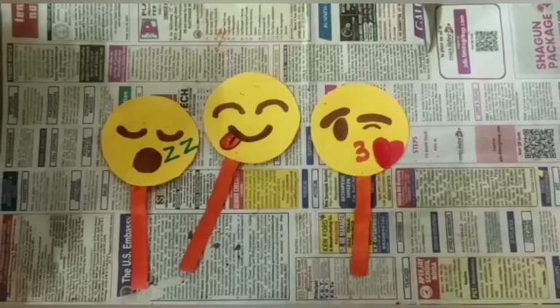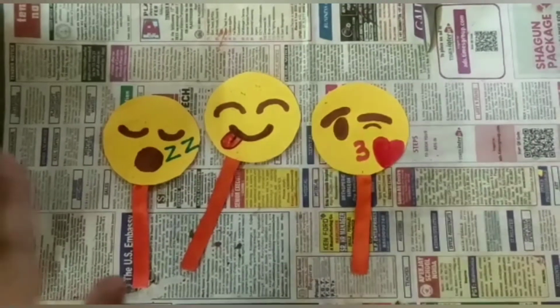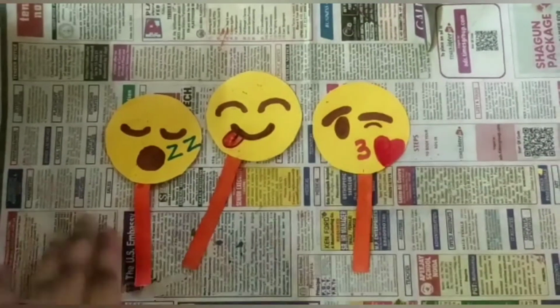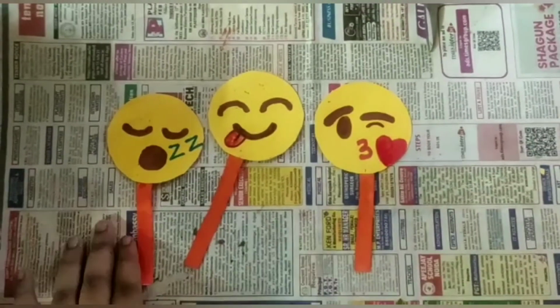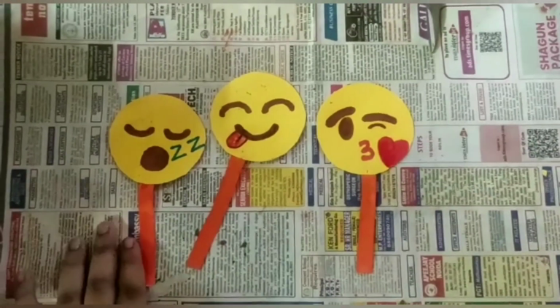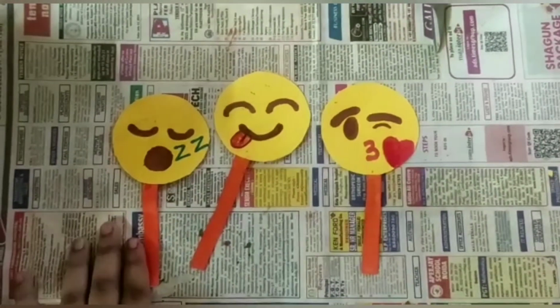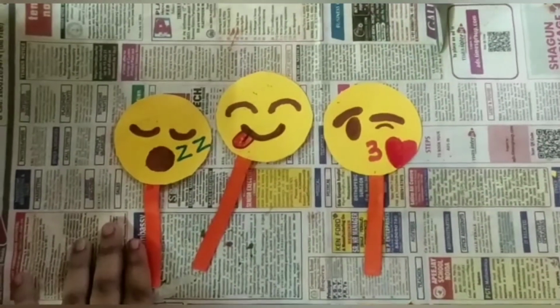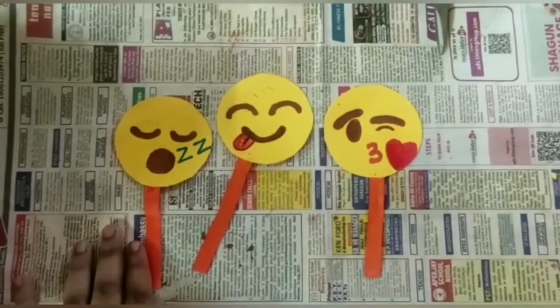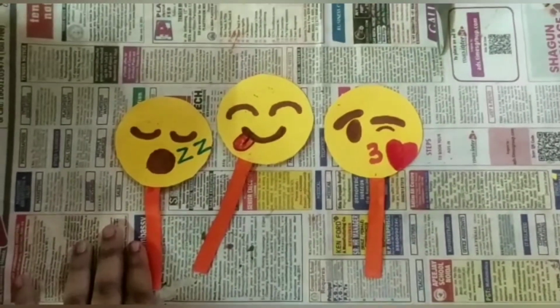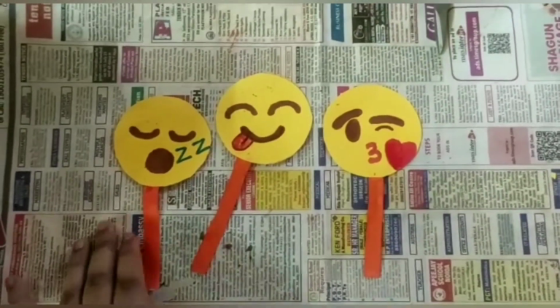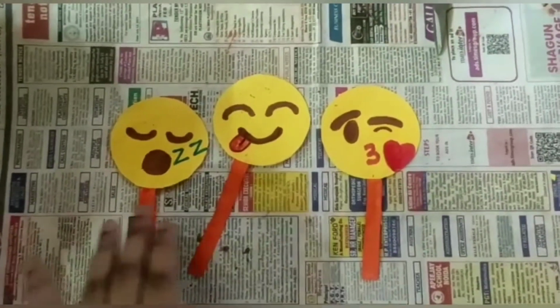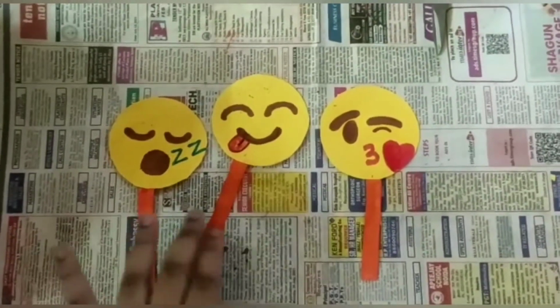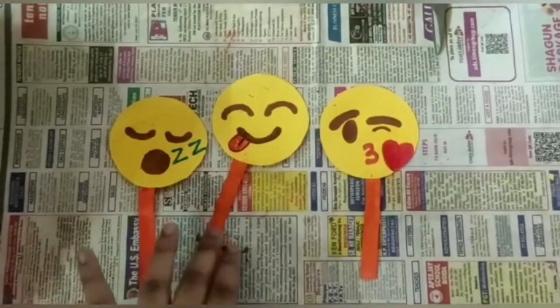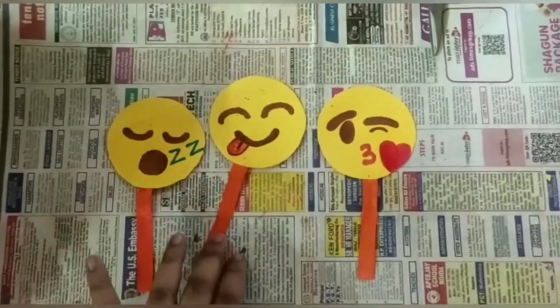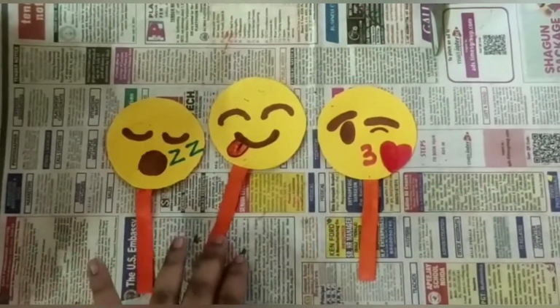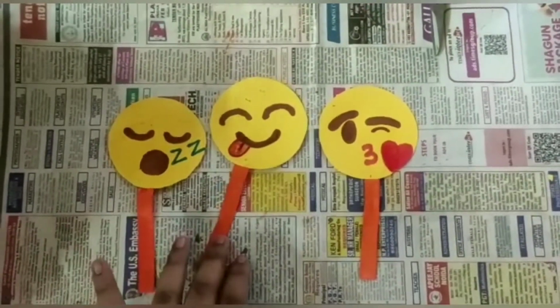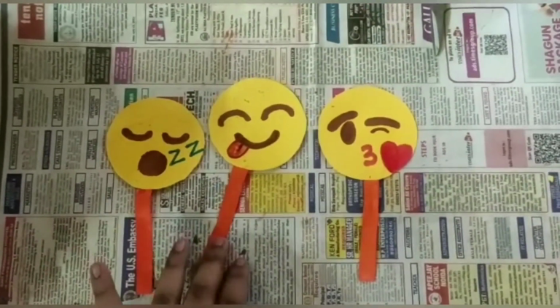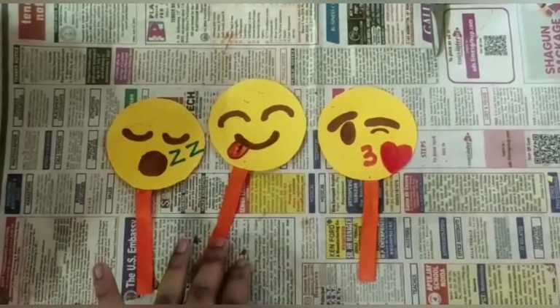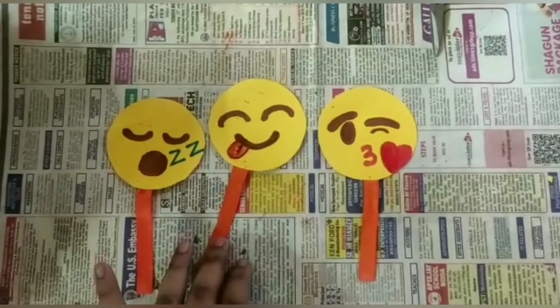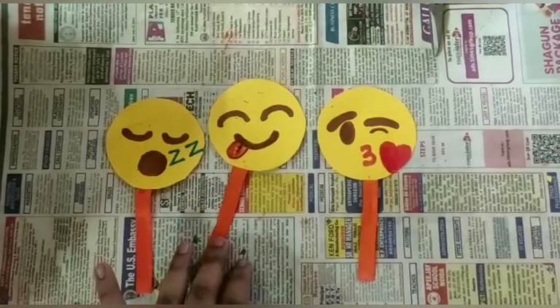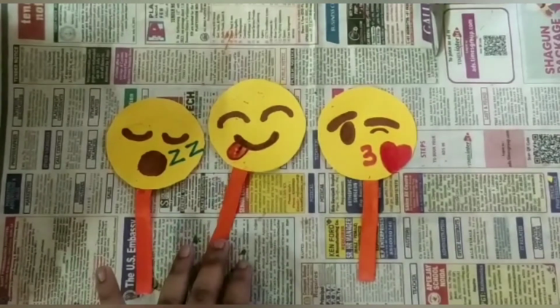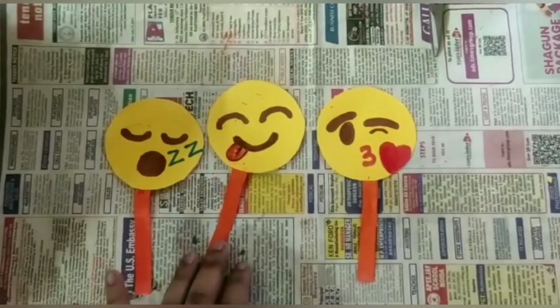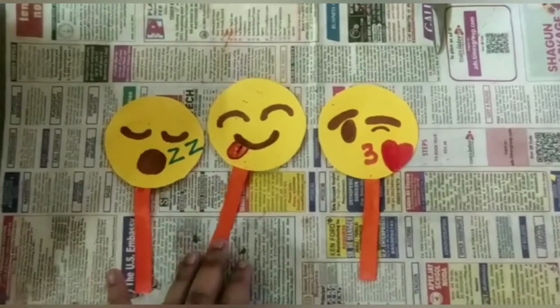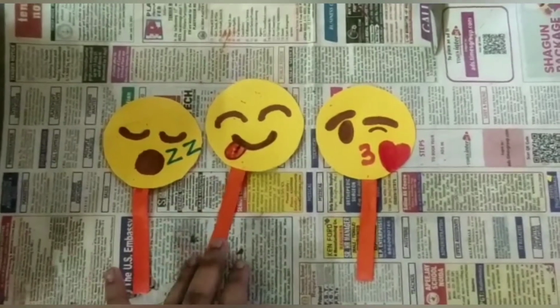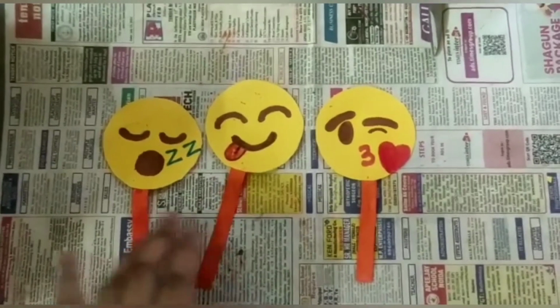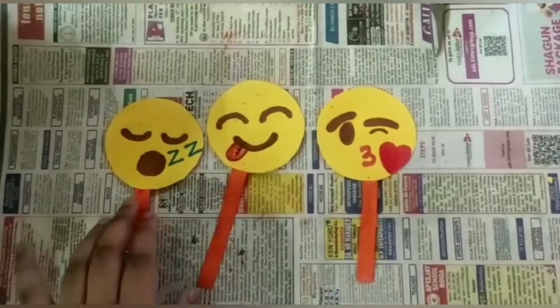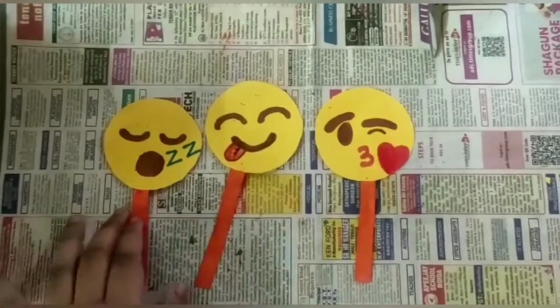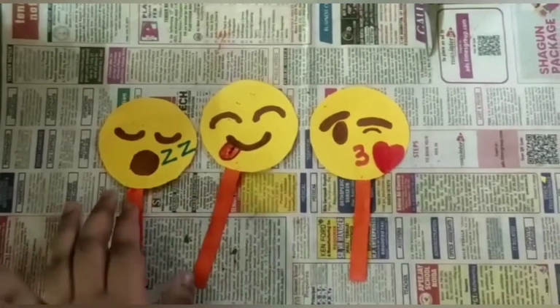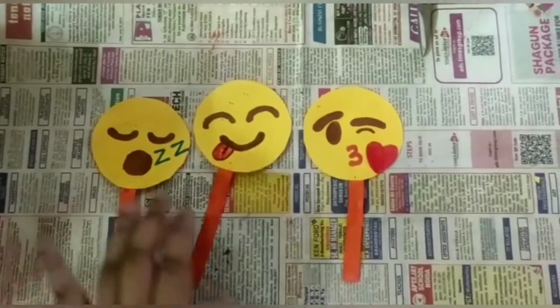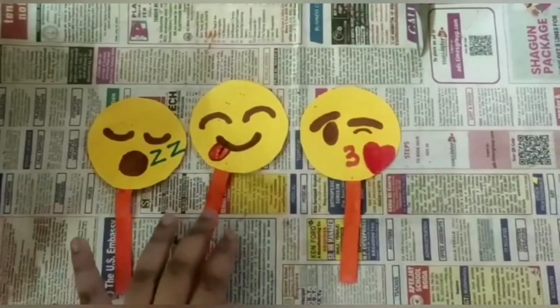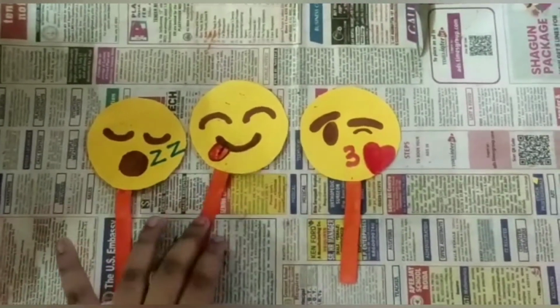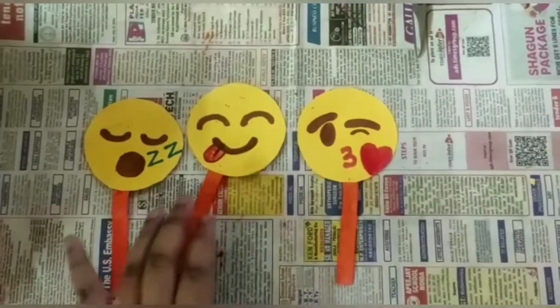So guys, as you can see, the emoji bookmarks are ready to be used — and how cute they look!